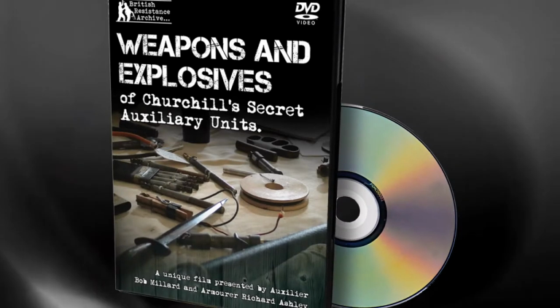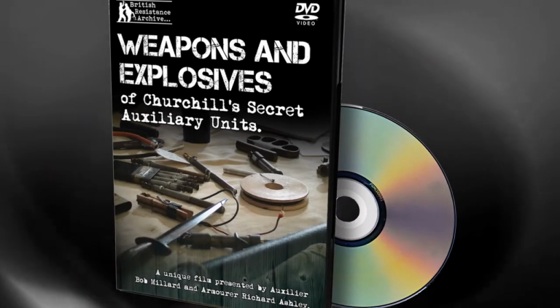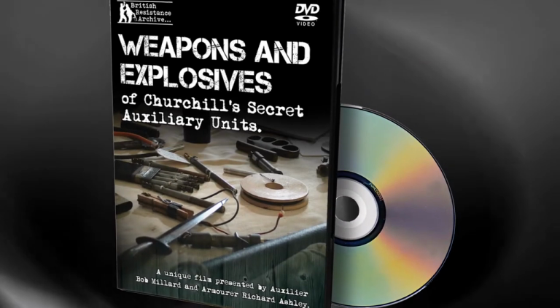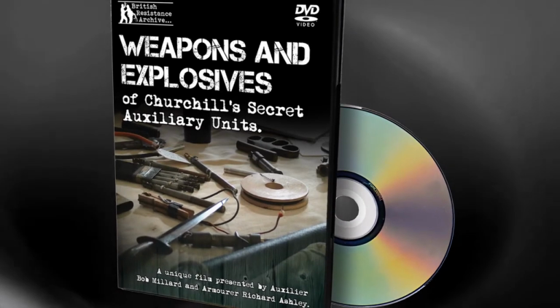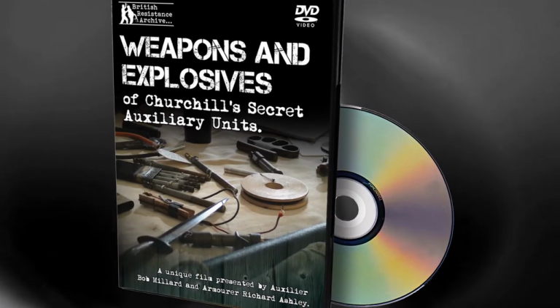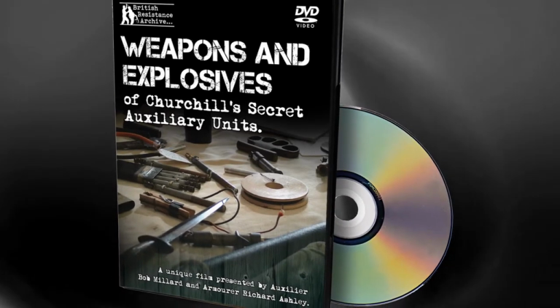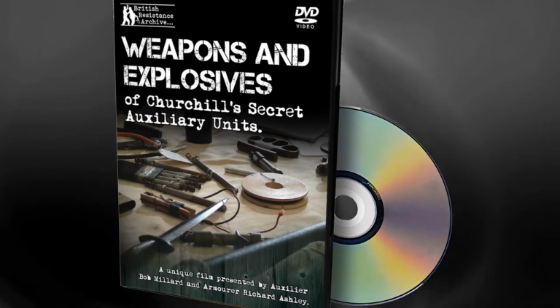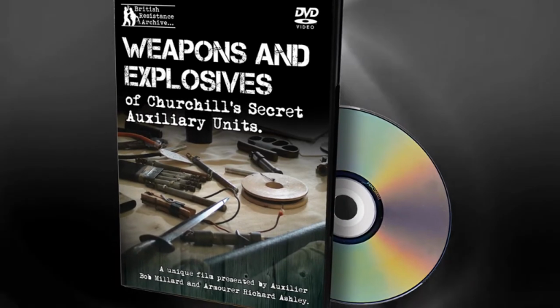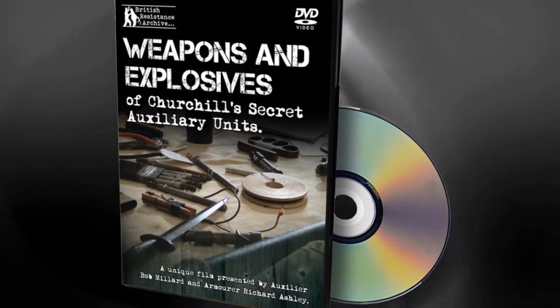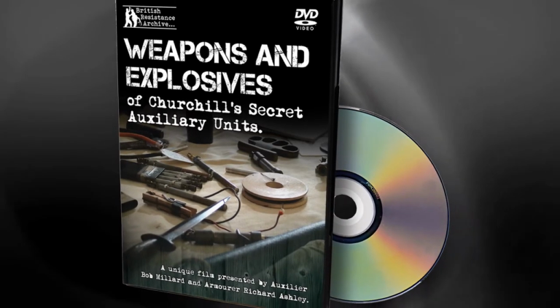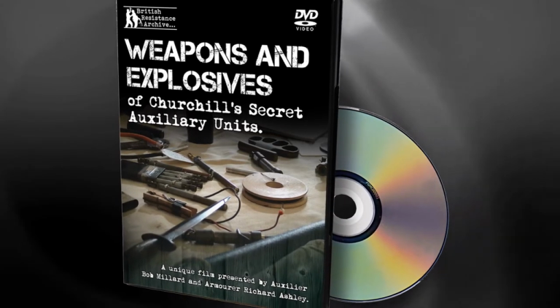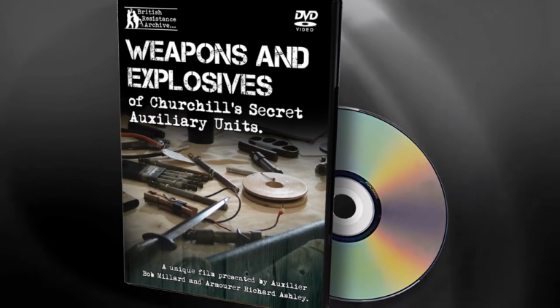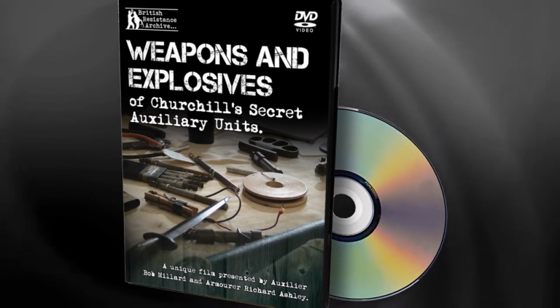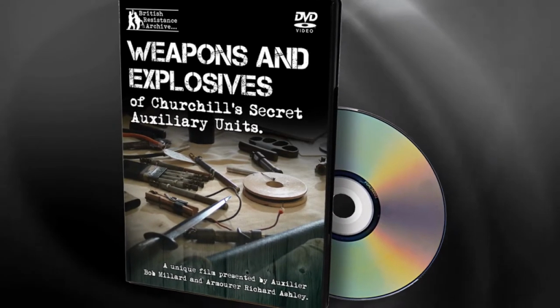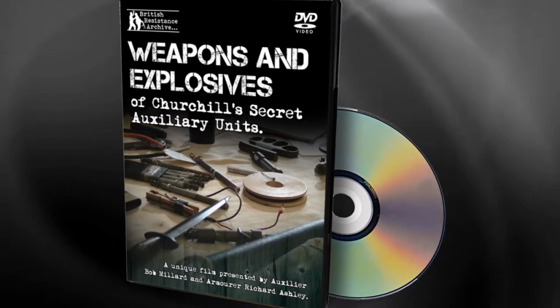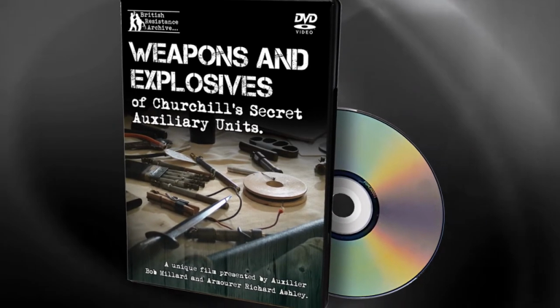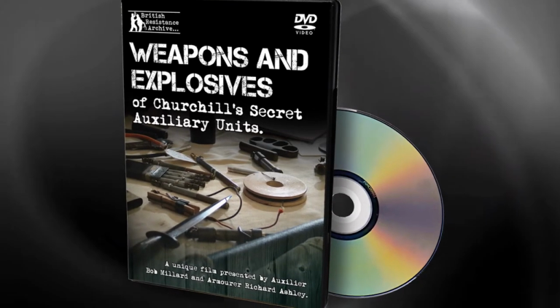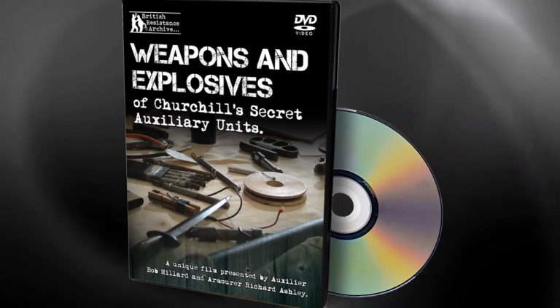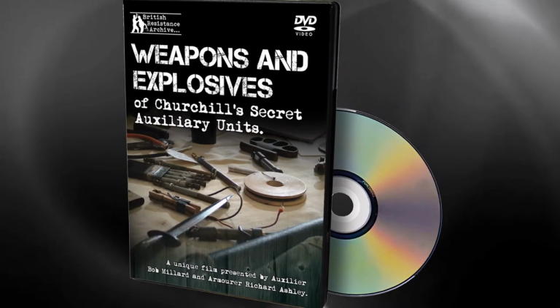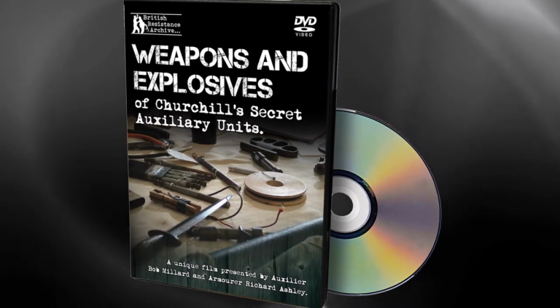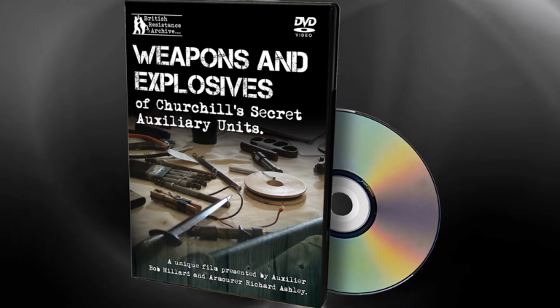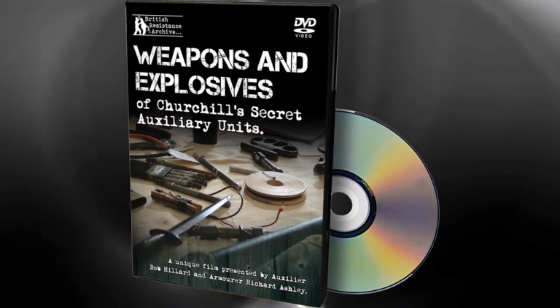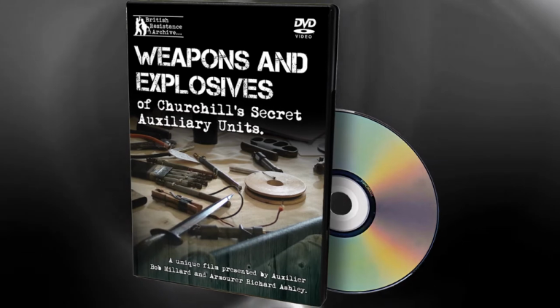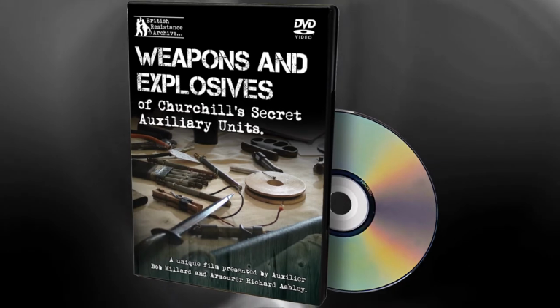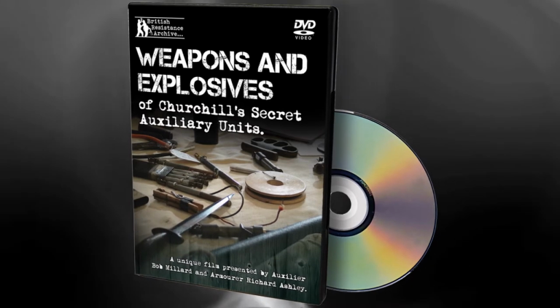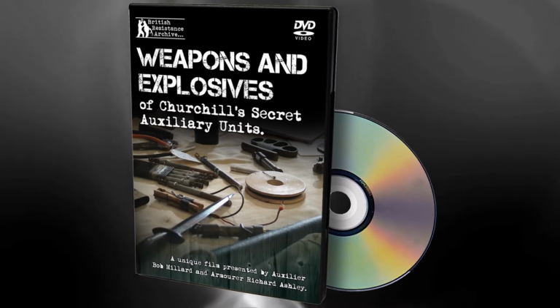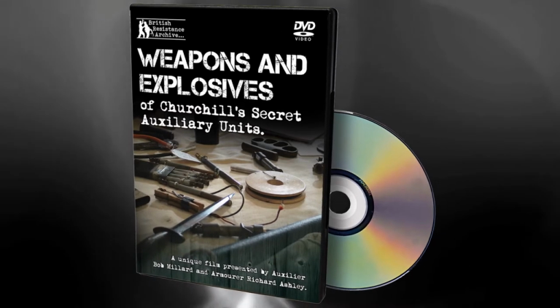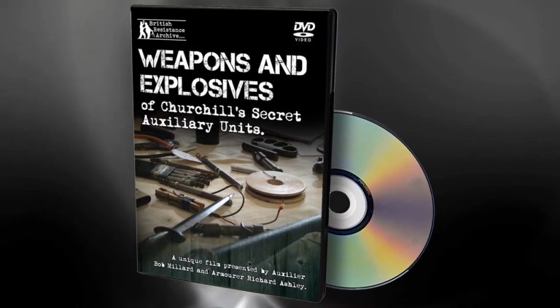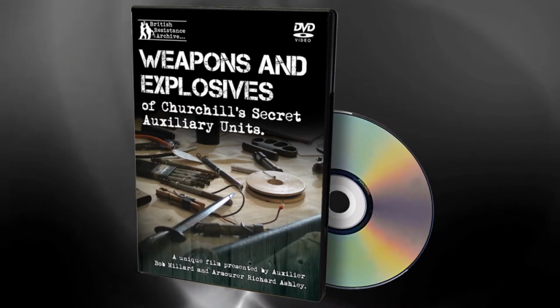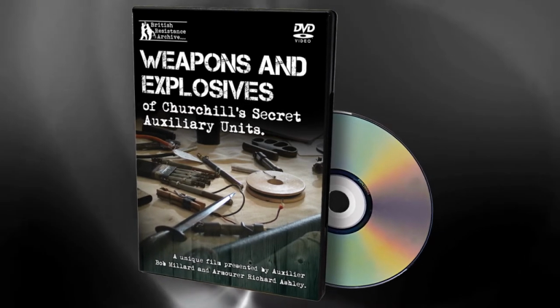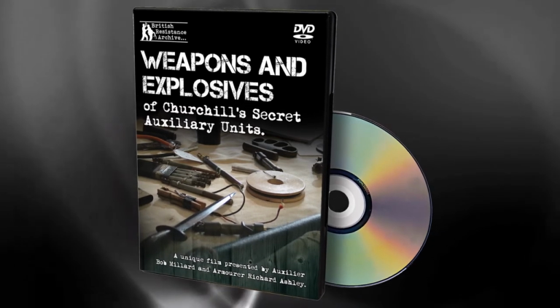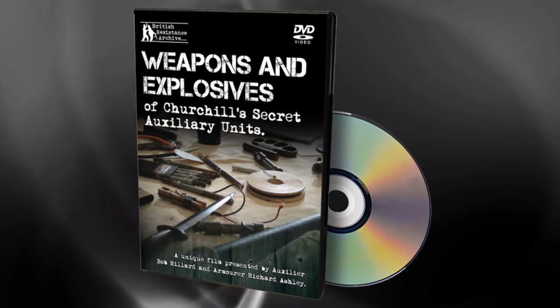Find out more about the British Resistance, known as Churchill's Auxiliary Units, with this informative 2nd edition DVD.